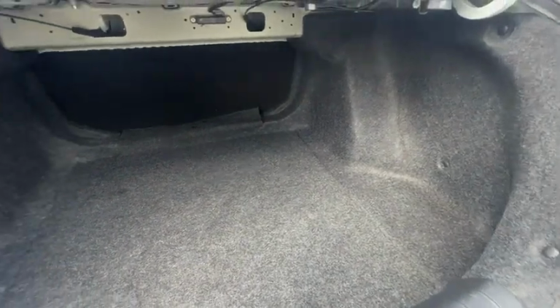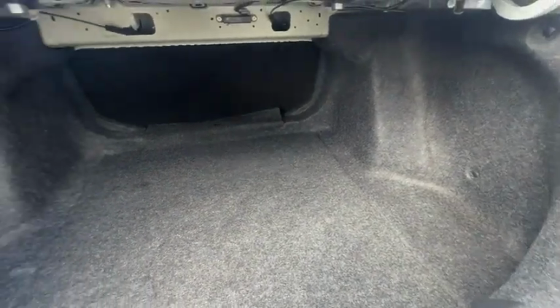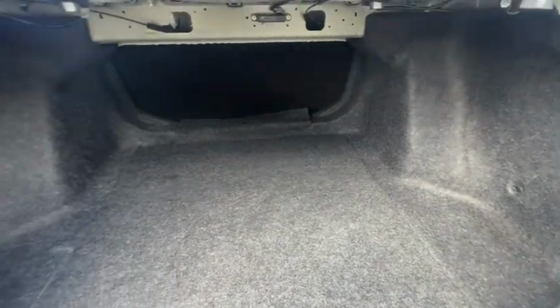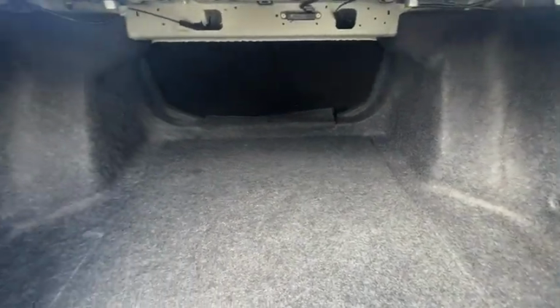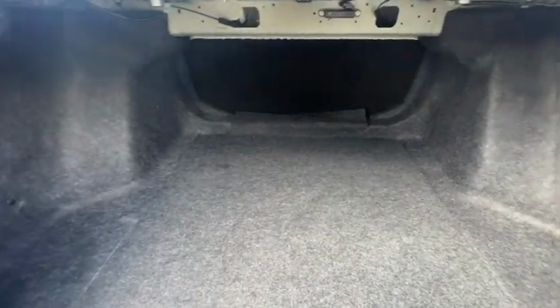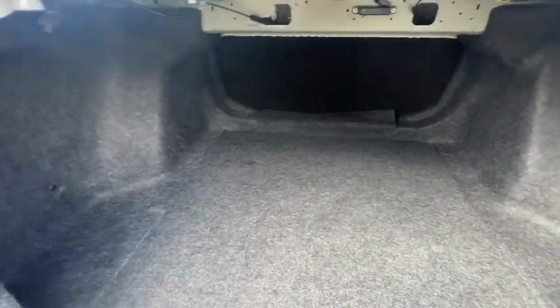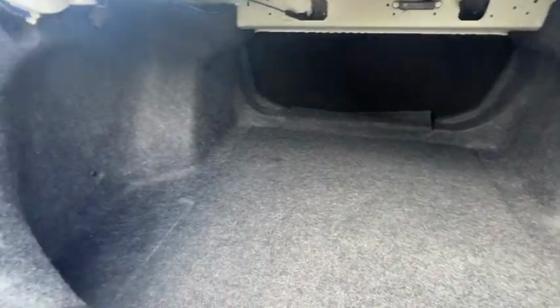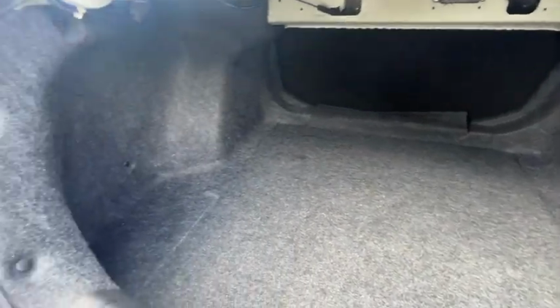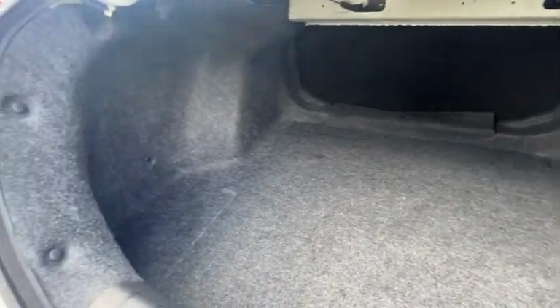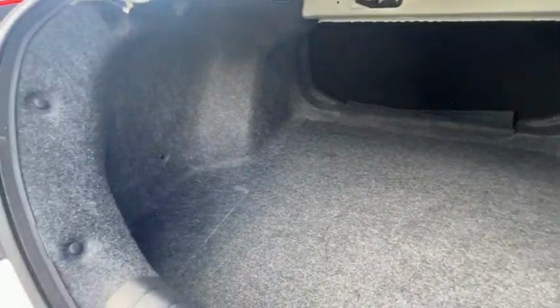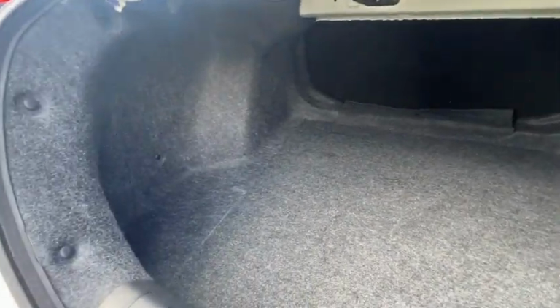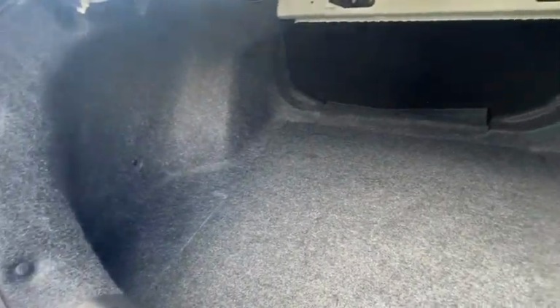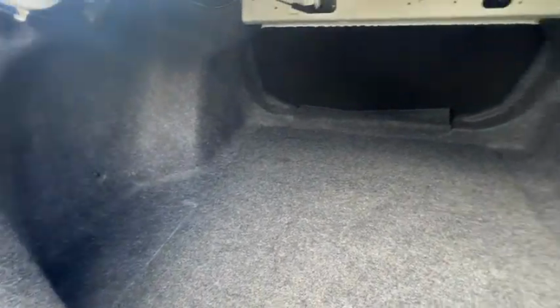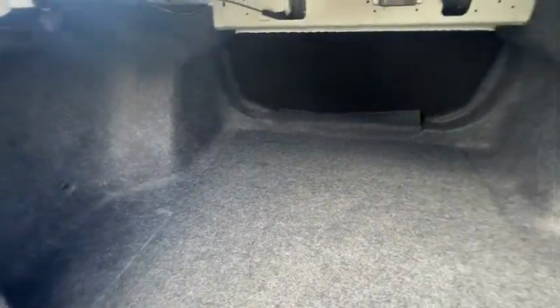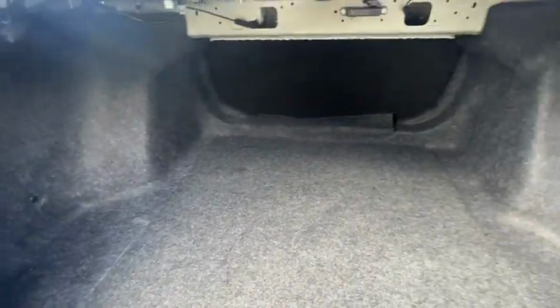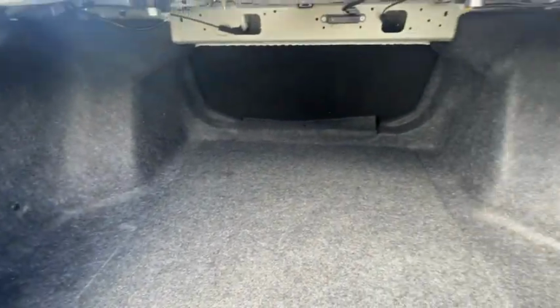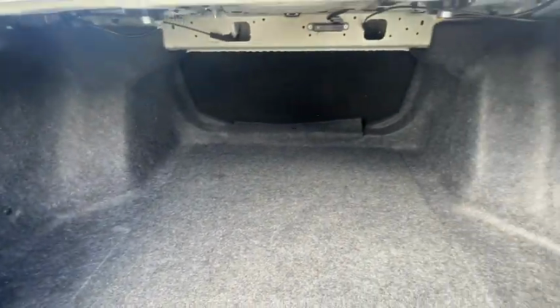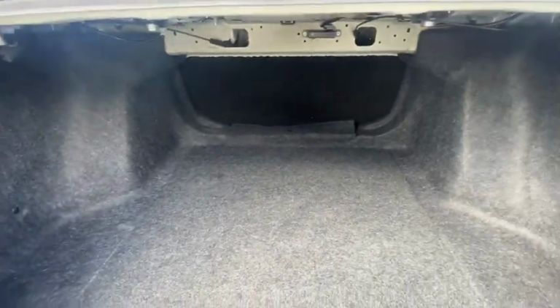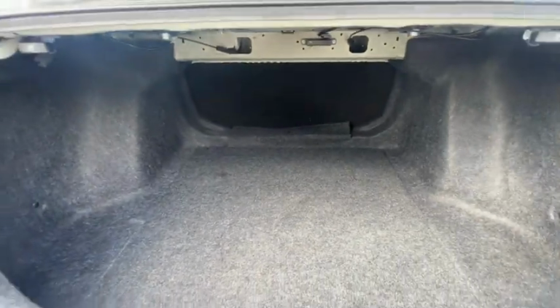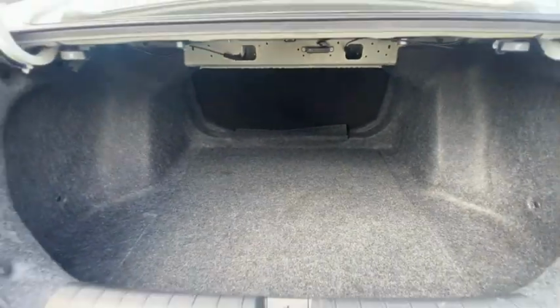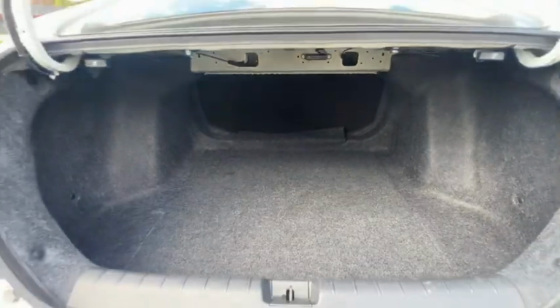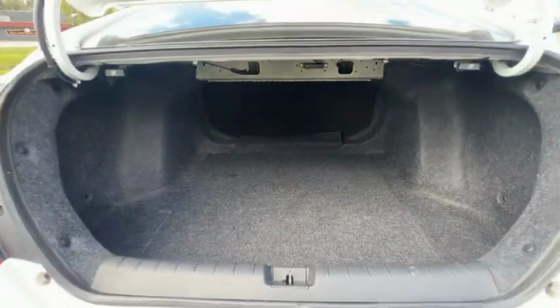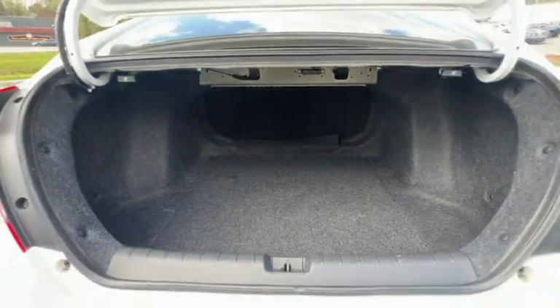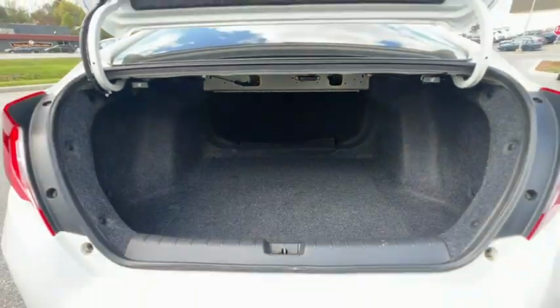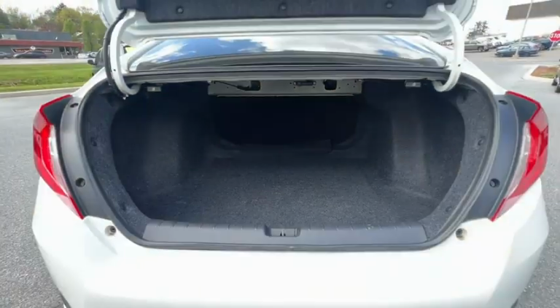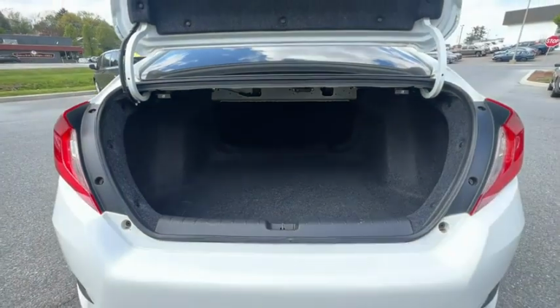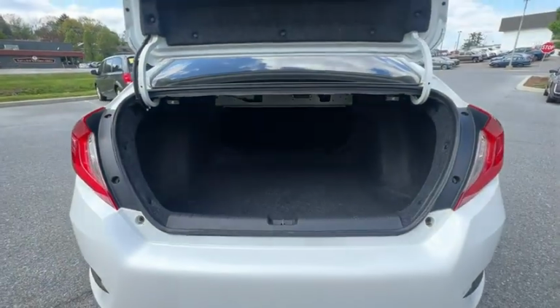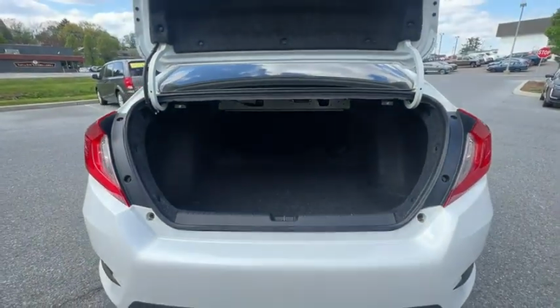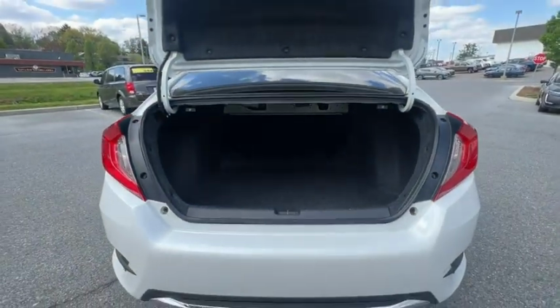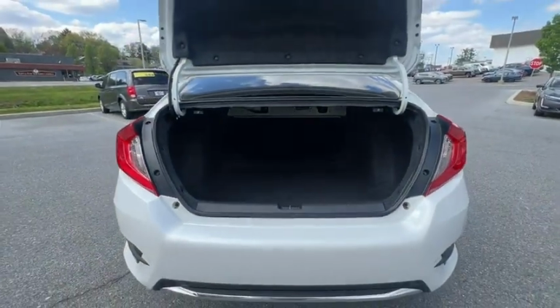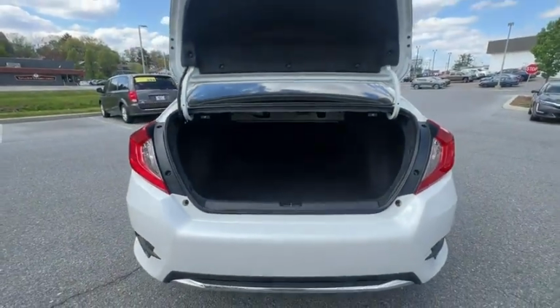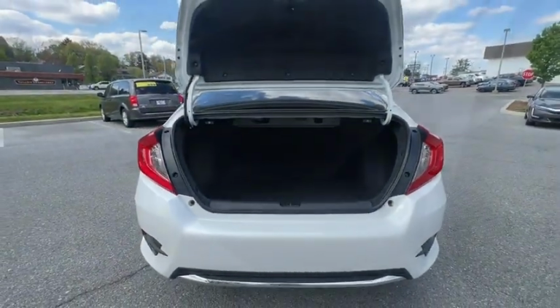Brake assist, power moonroof, remote keyless entry, tachometer. Come see the car for yourself.